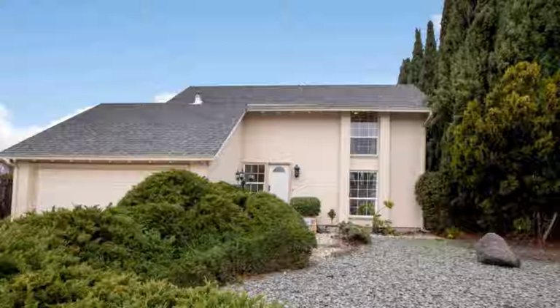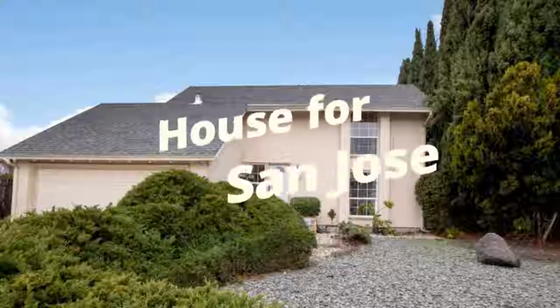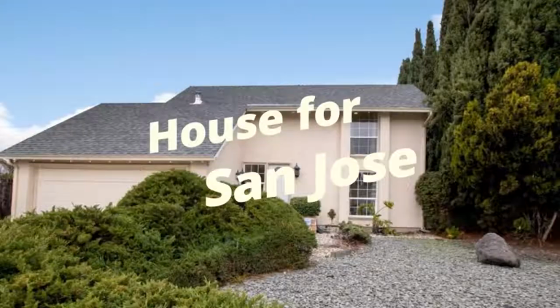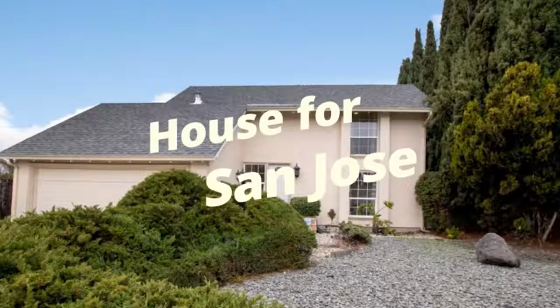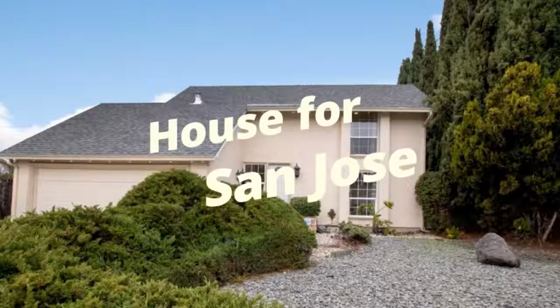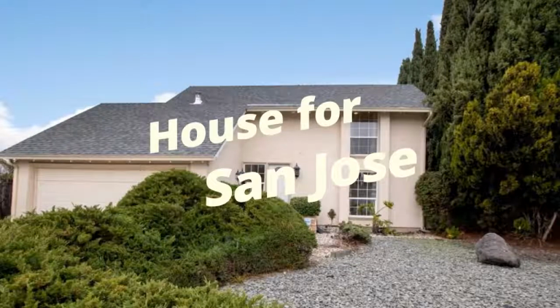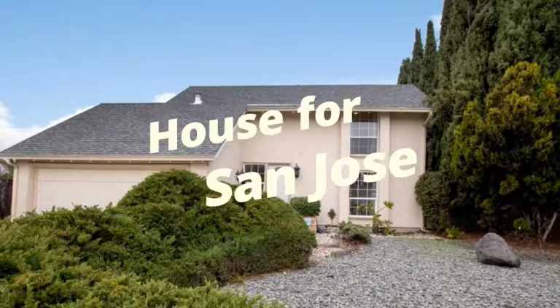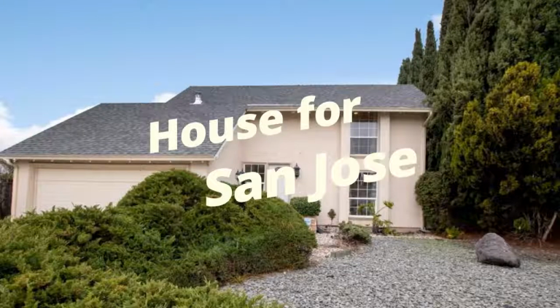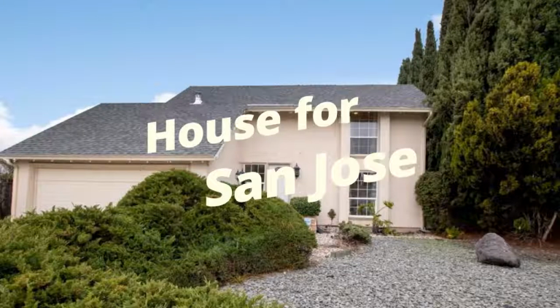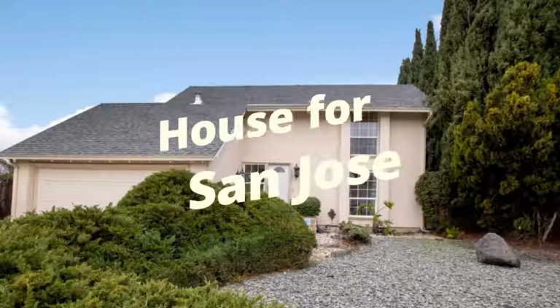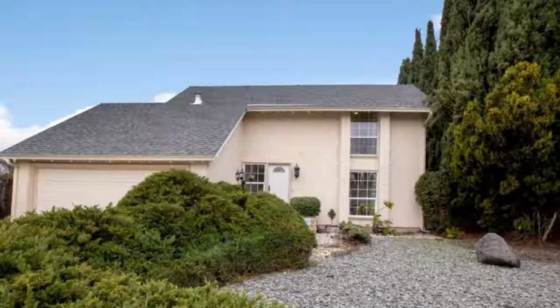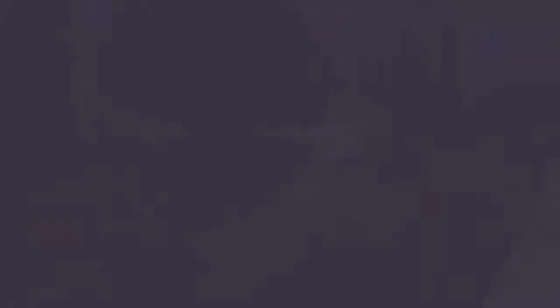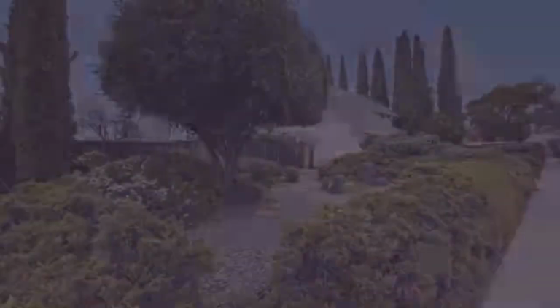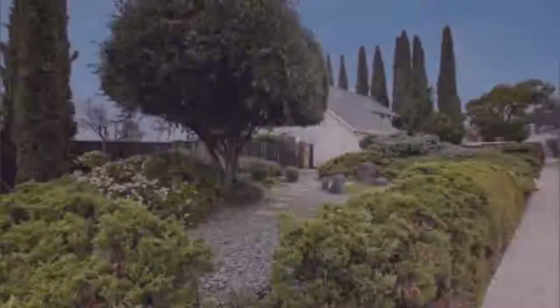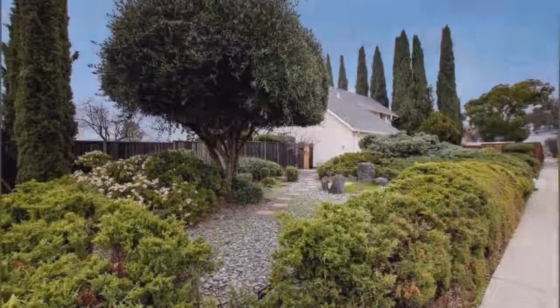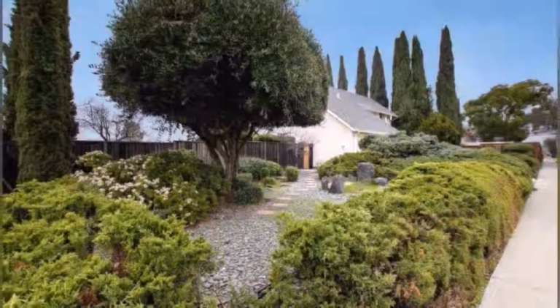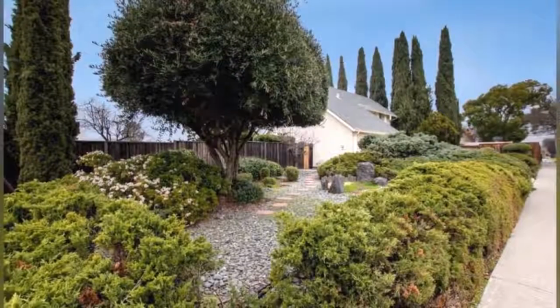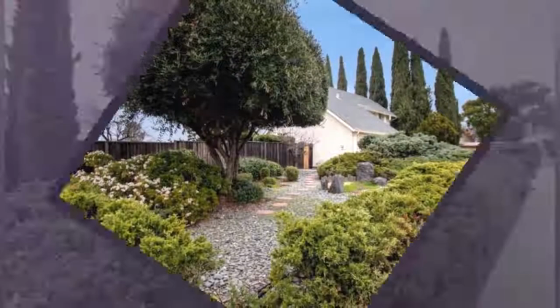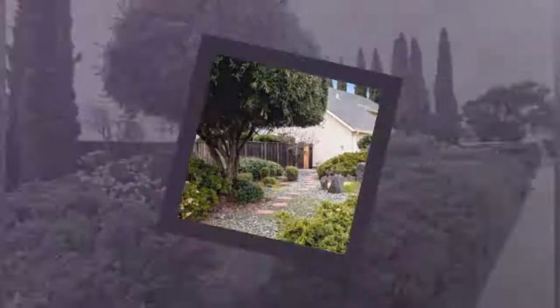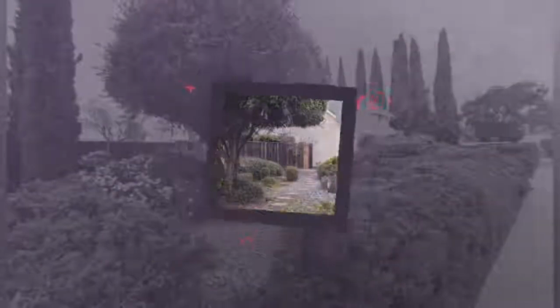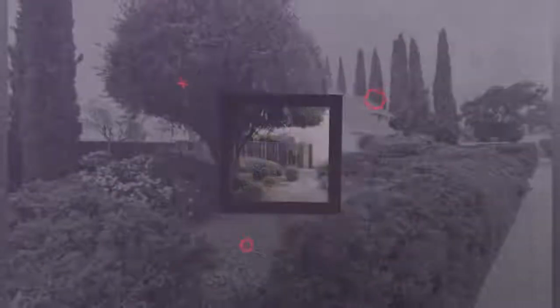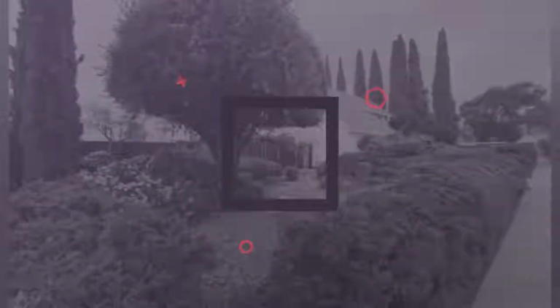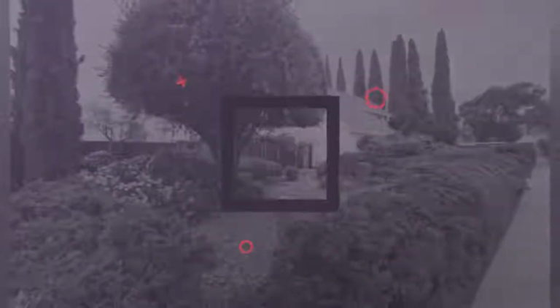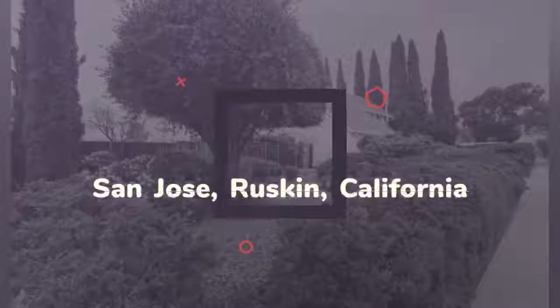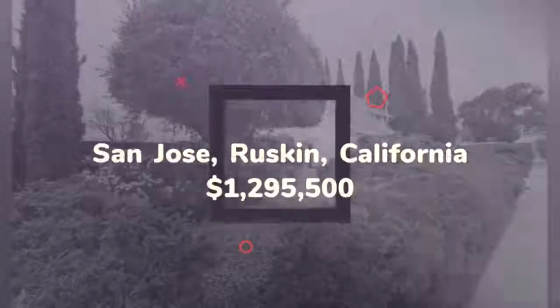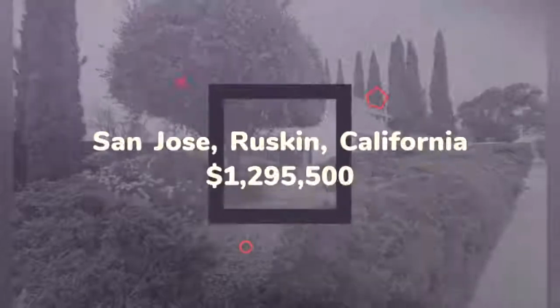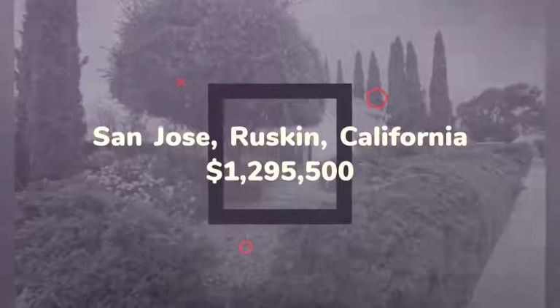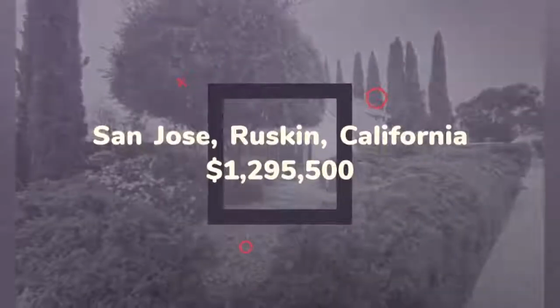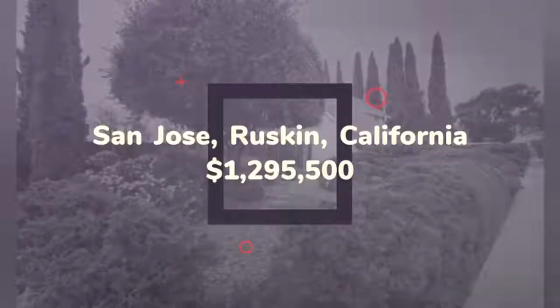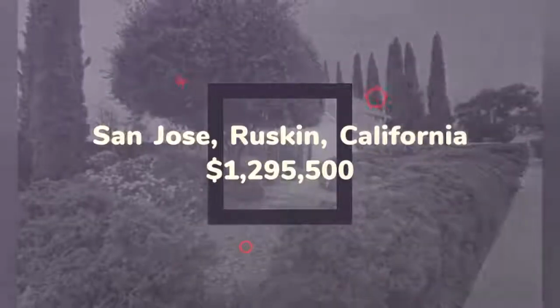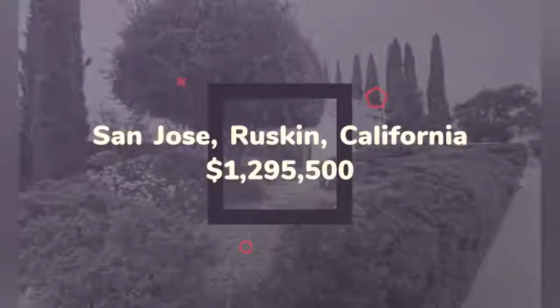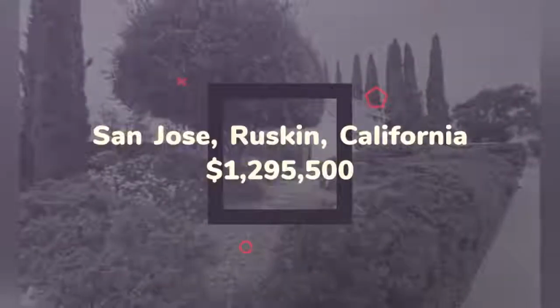Move-in Ready! Located on a highly desirable street, walking distance to Ruskin Elementary School and Piedmont Hills High School.